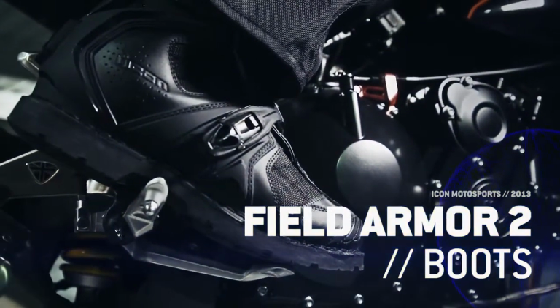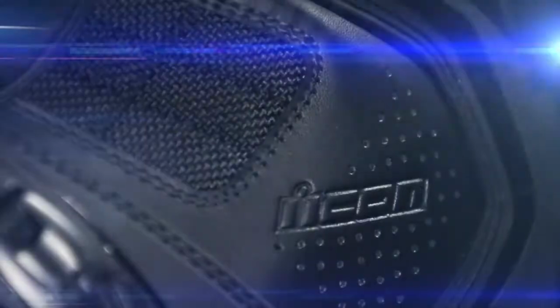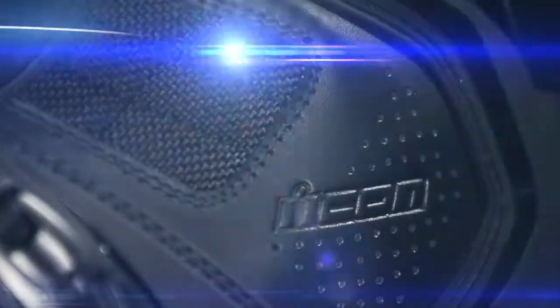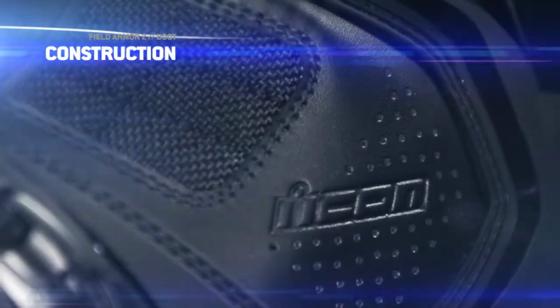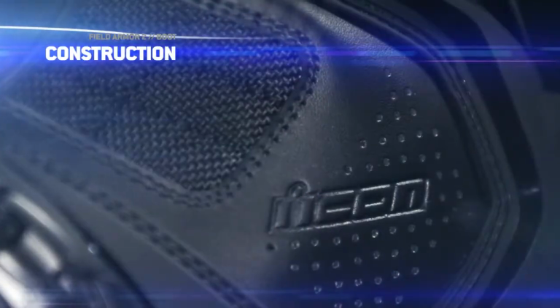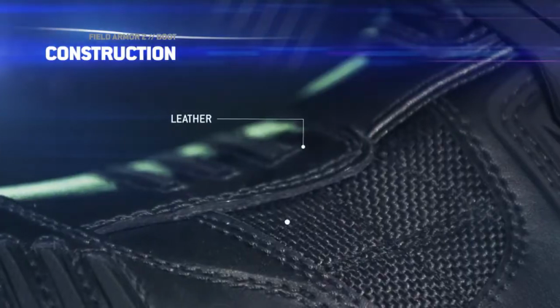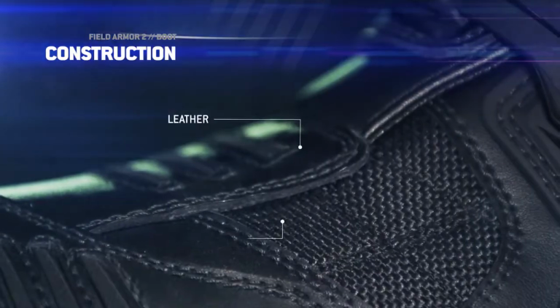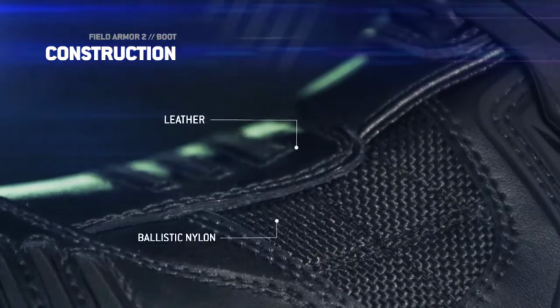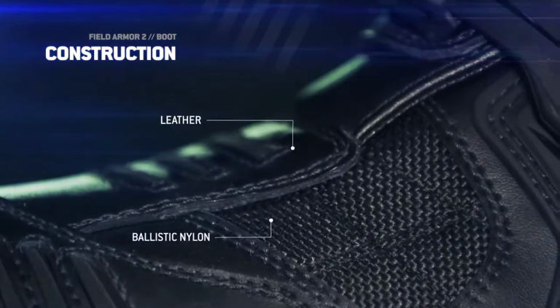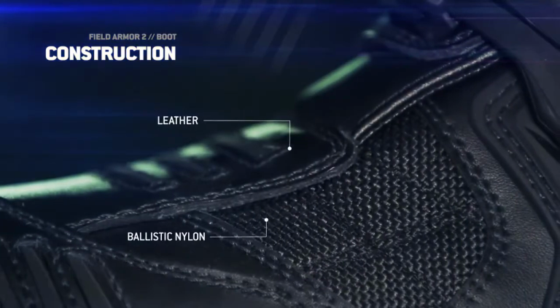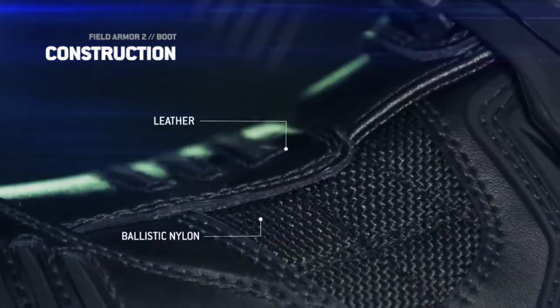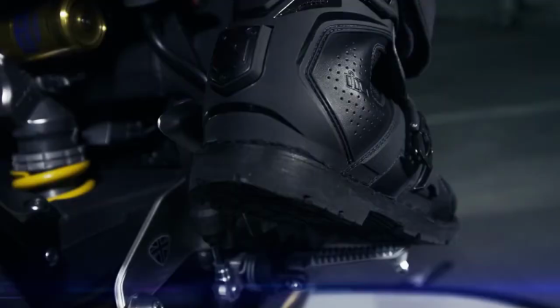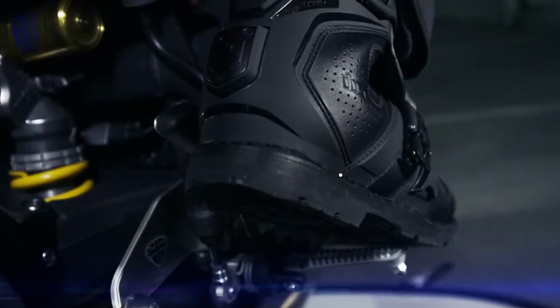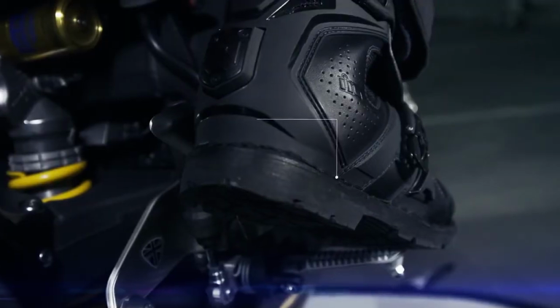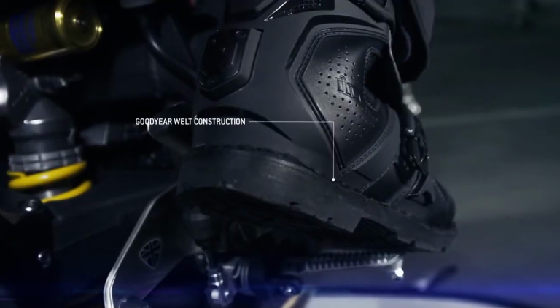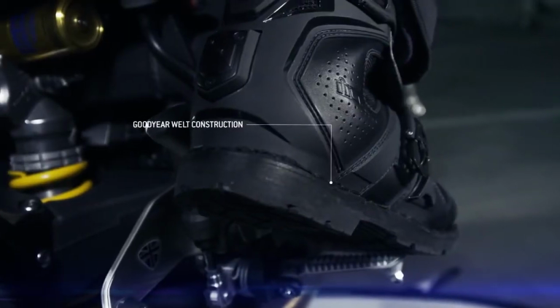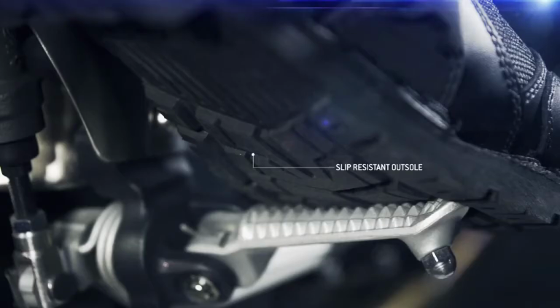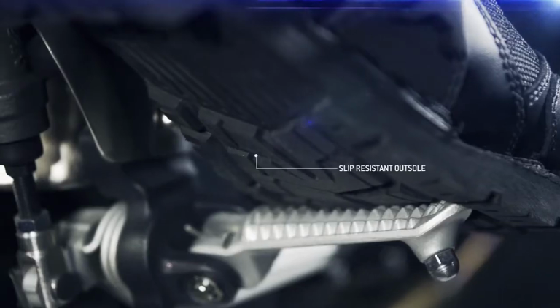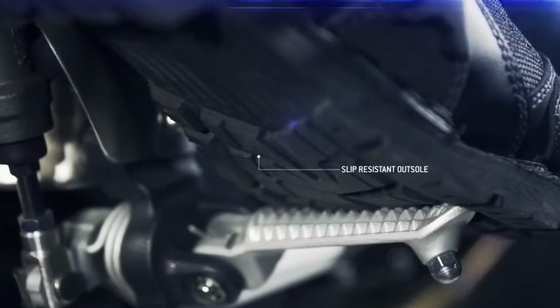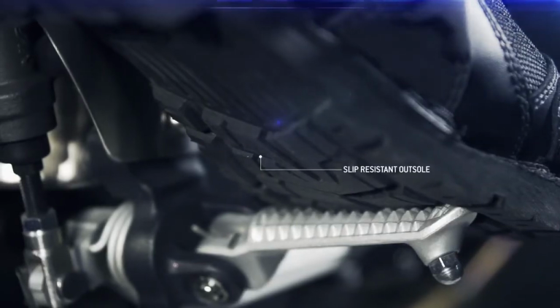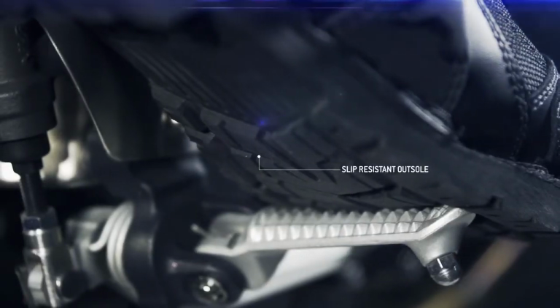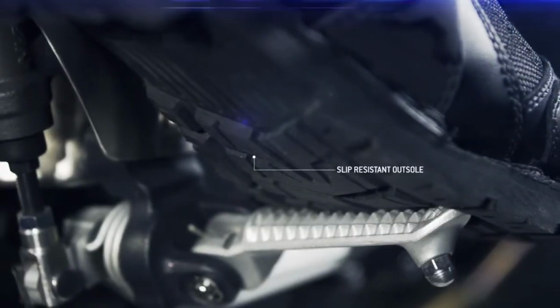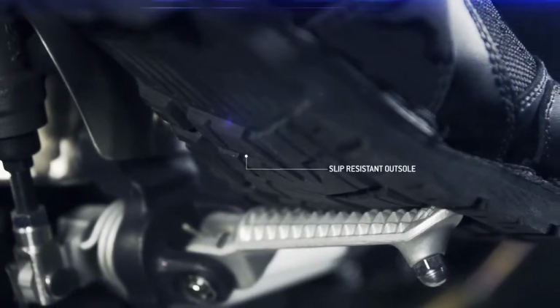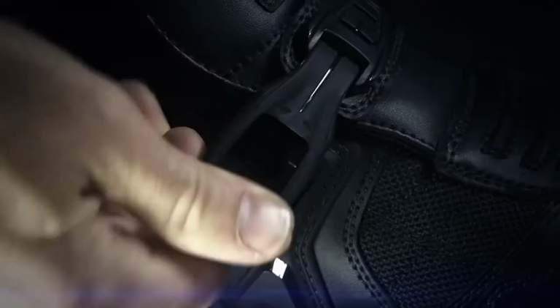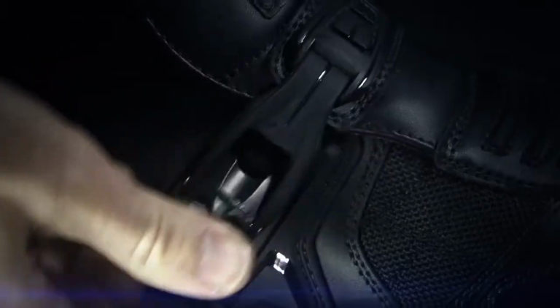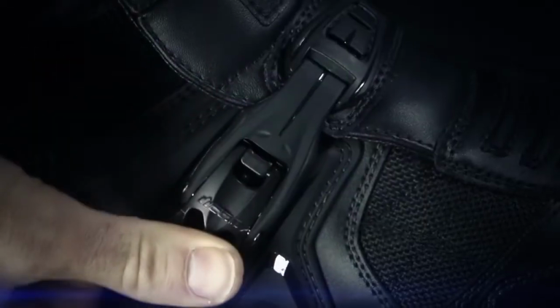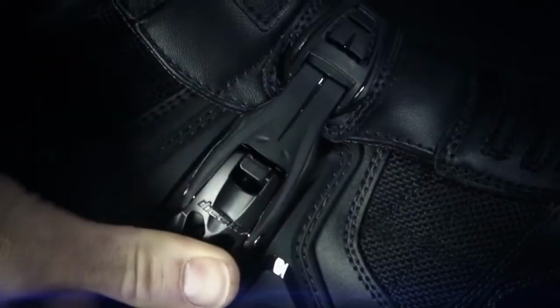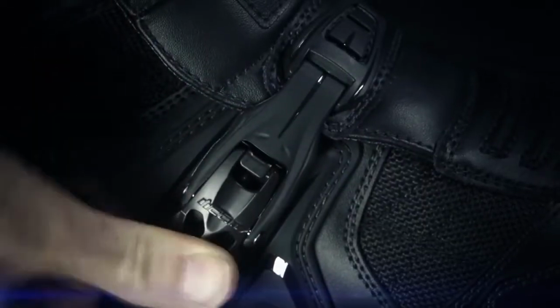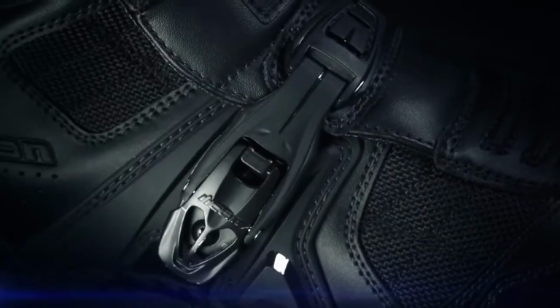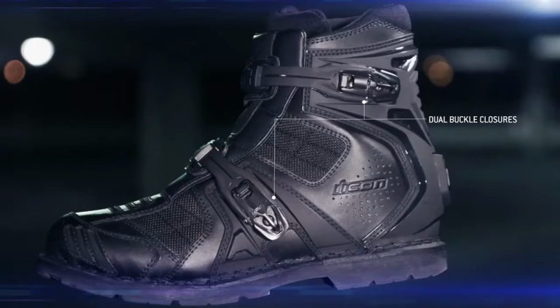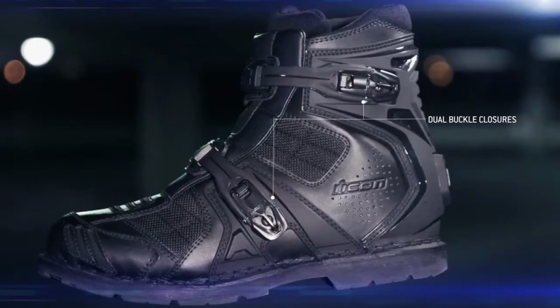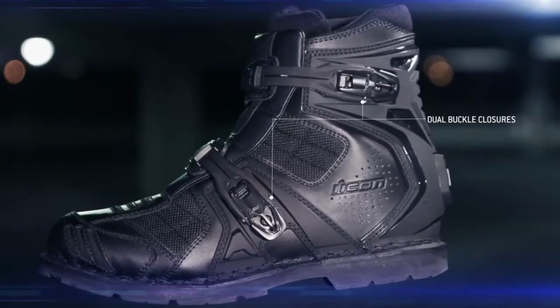Leather and ballistic nylon chassis, Goodyear welt construction, slip-resistant outsole, and dual-buckle closures forge a heavy artillery silhouette.